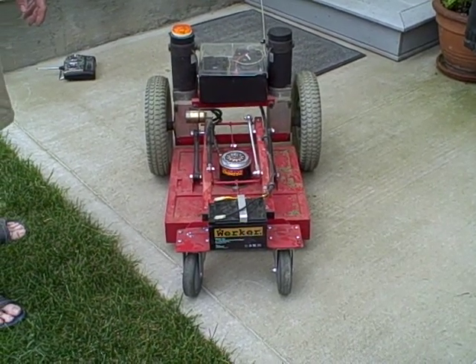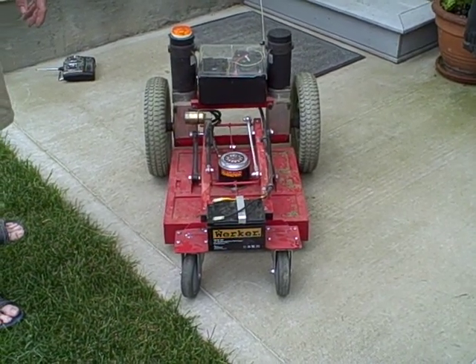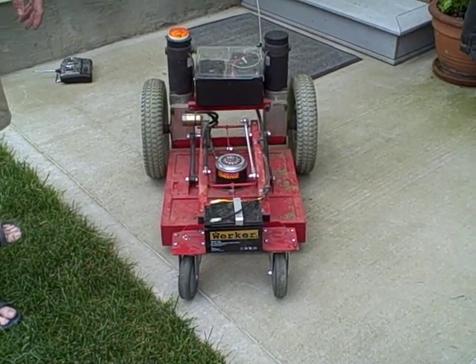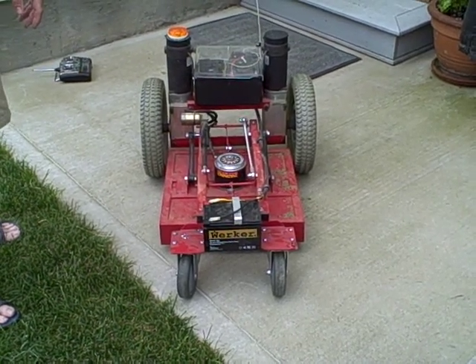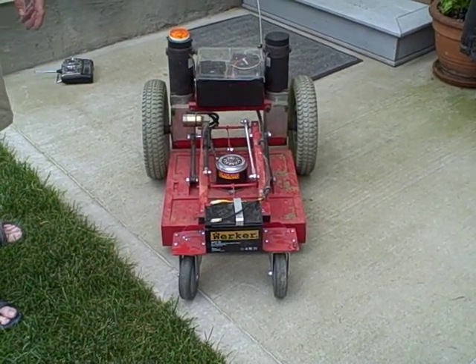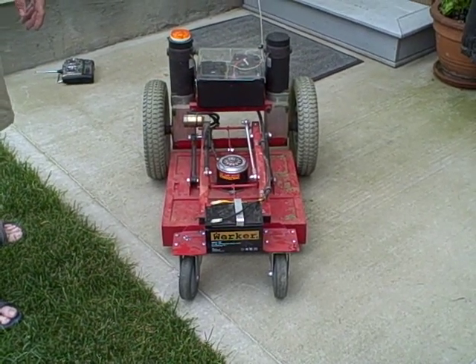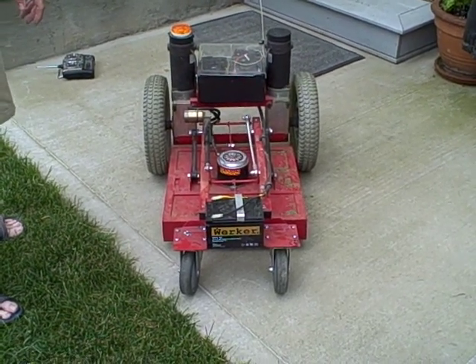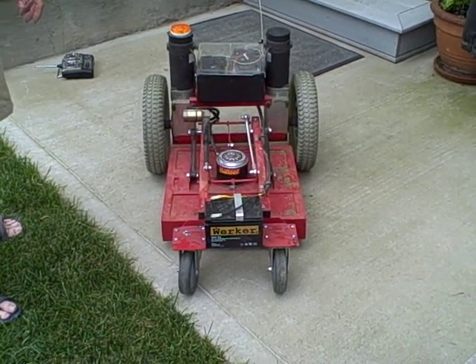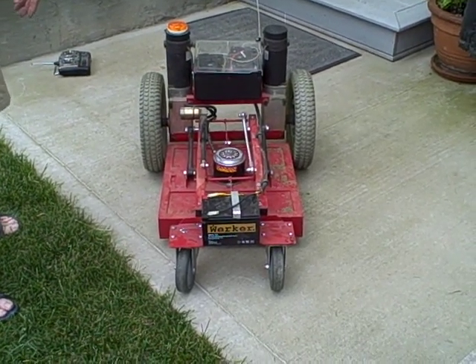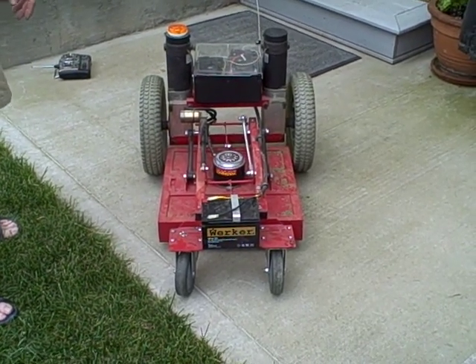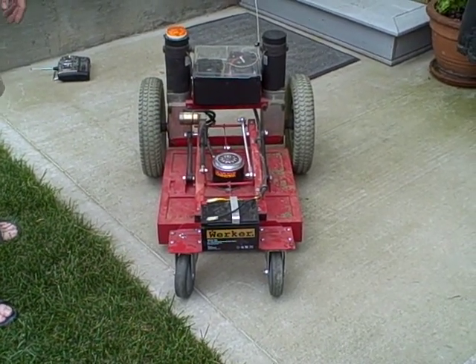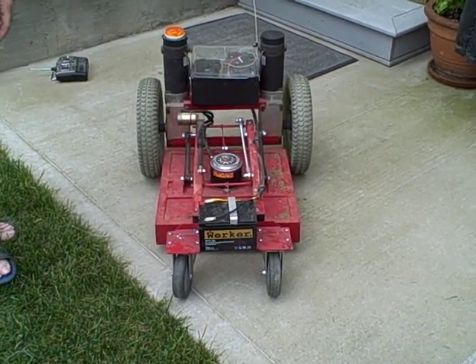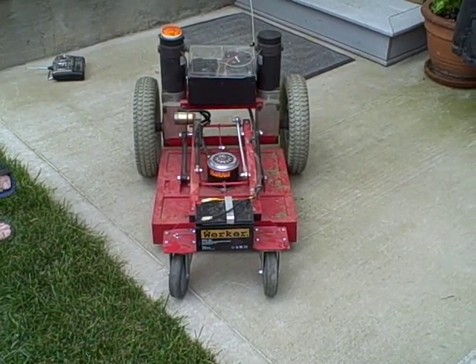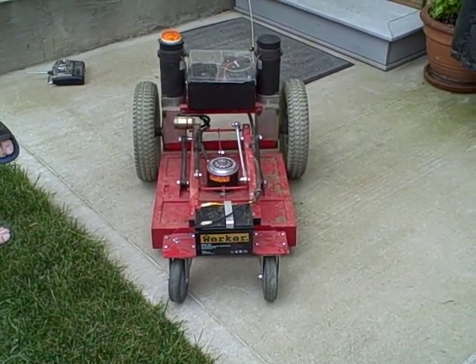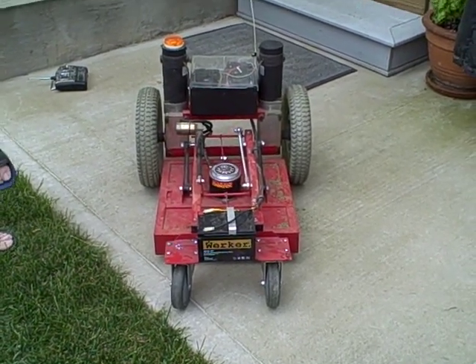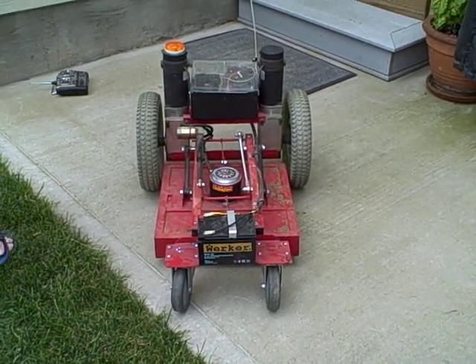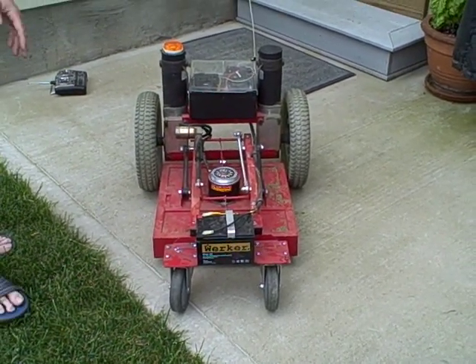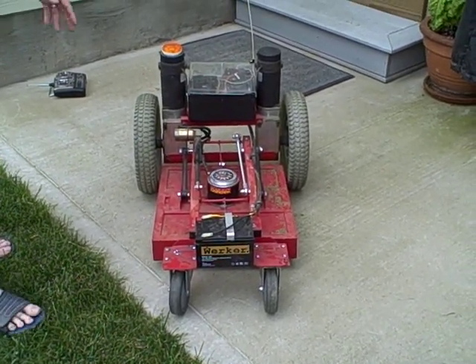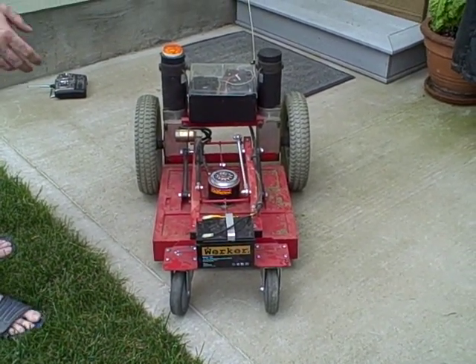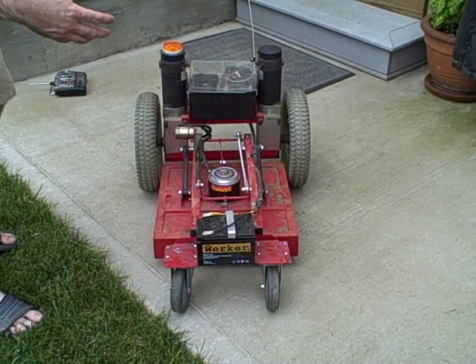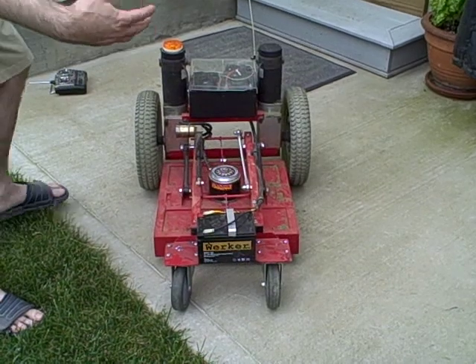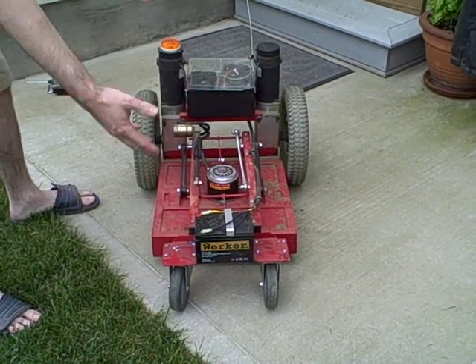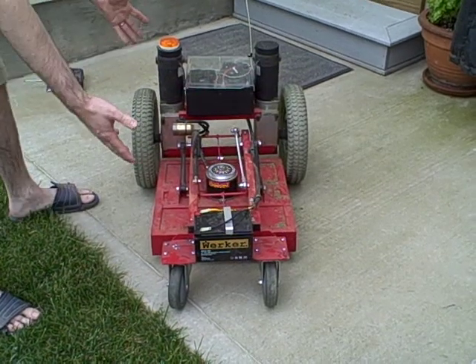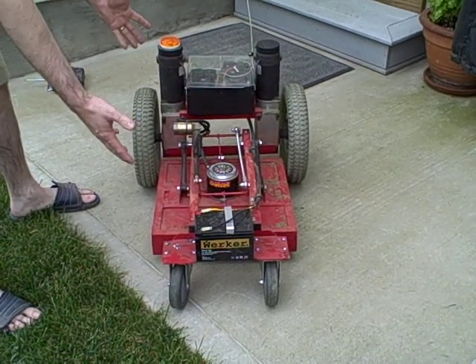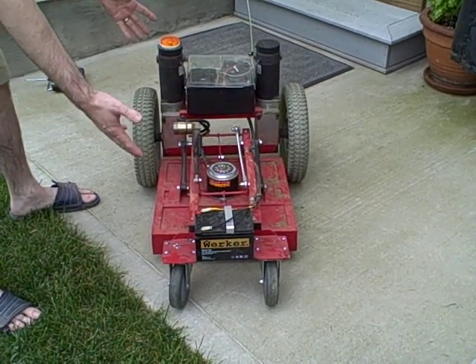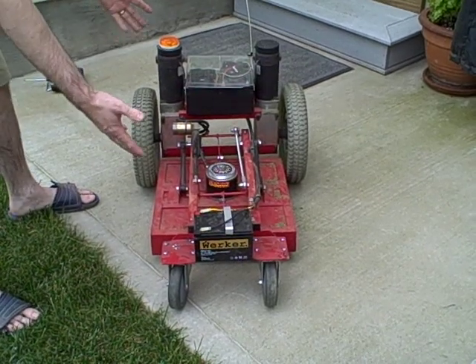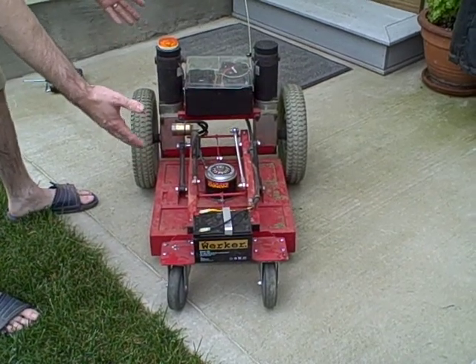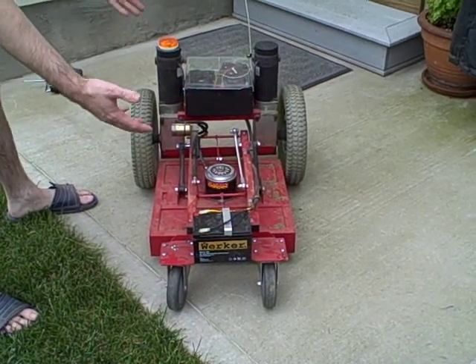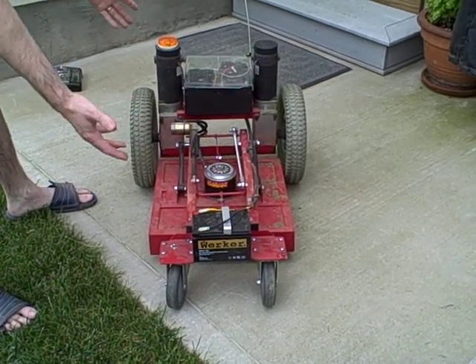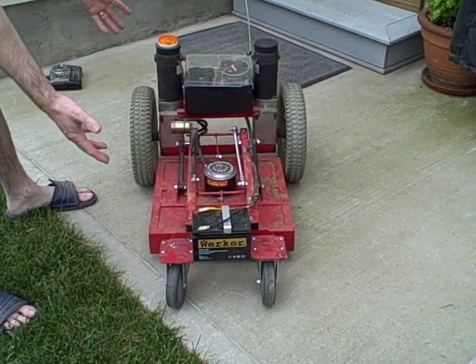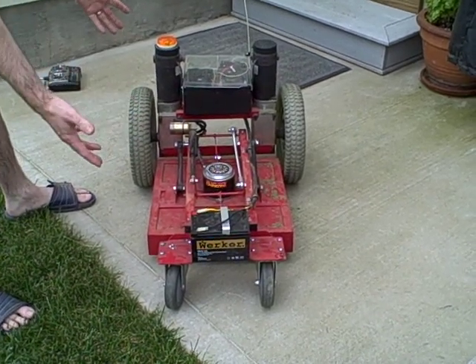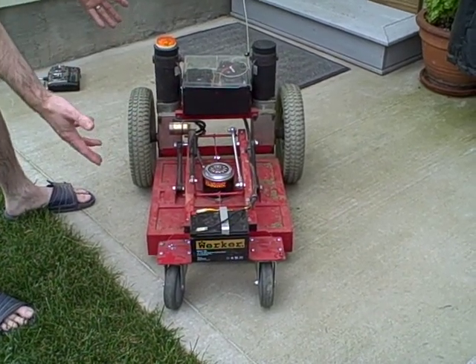So this is my mower. I built it from scratch.